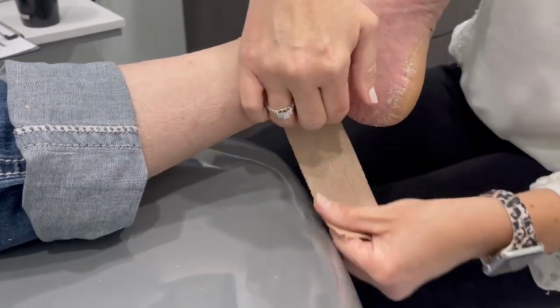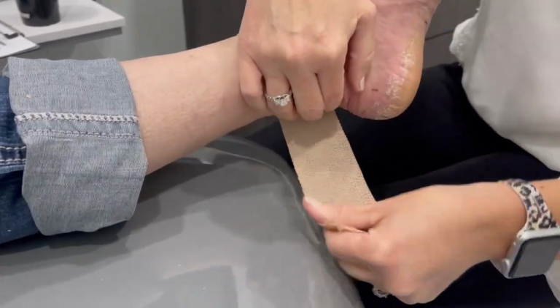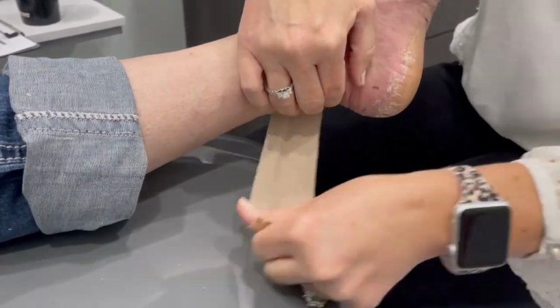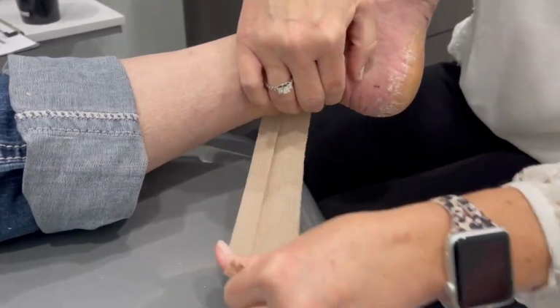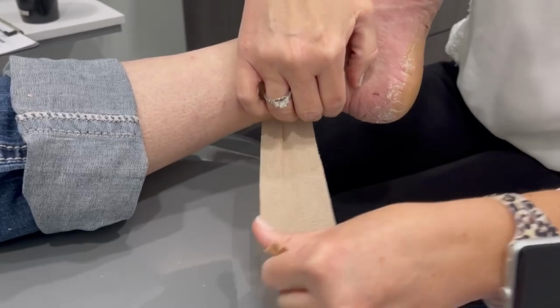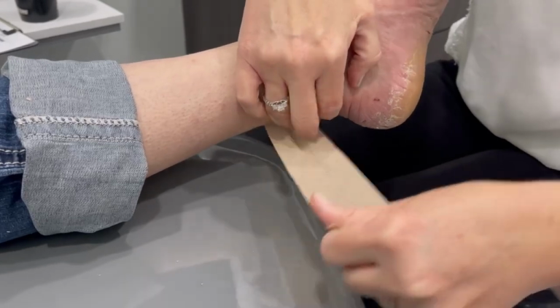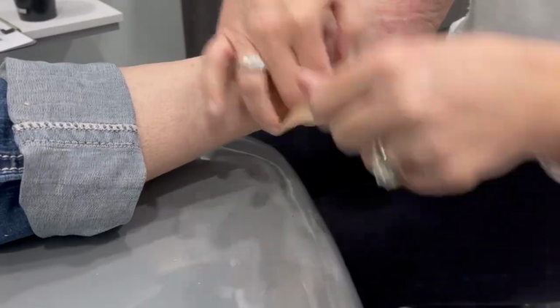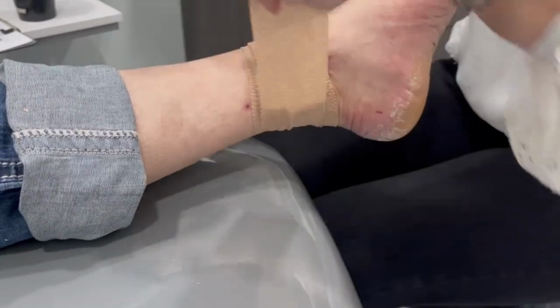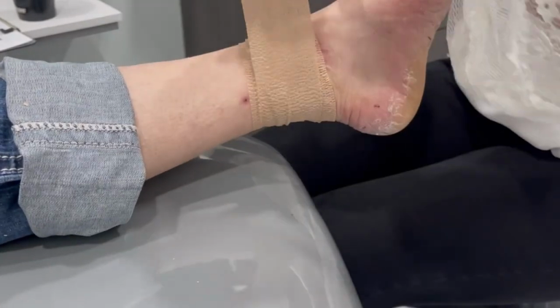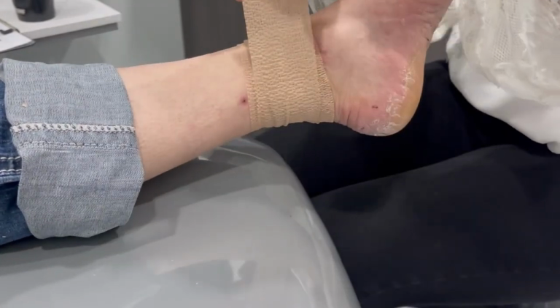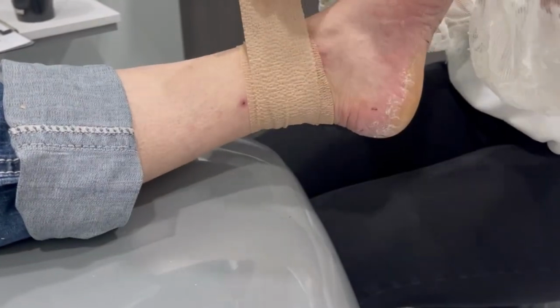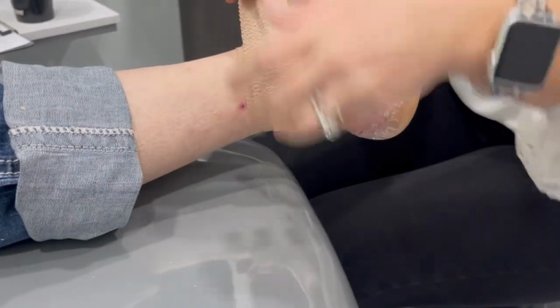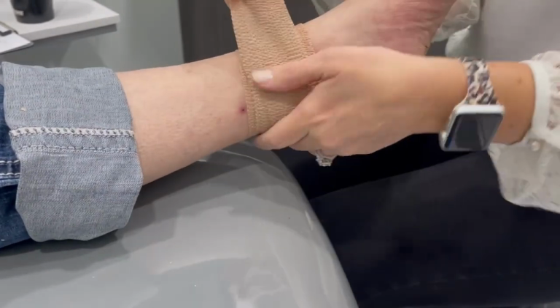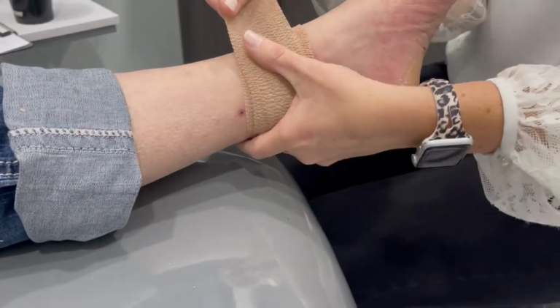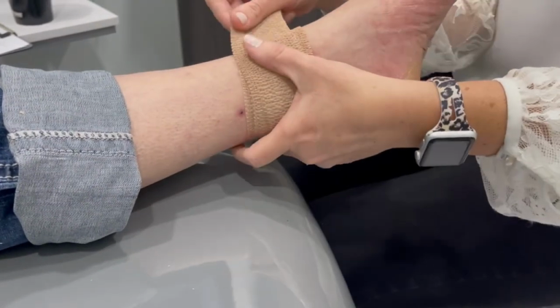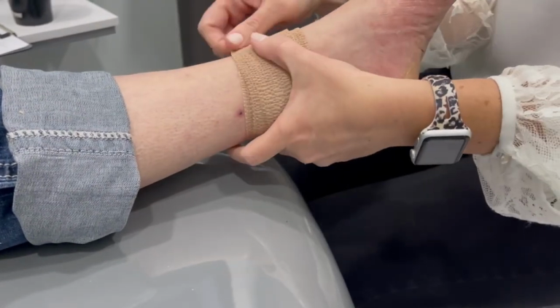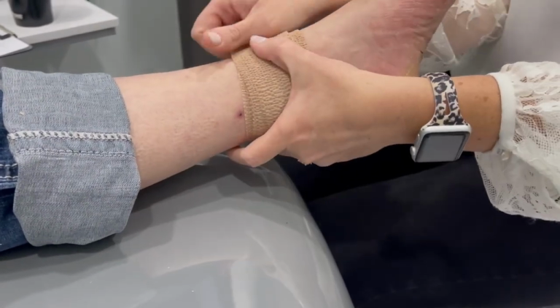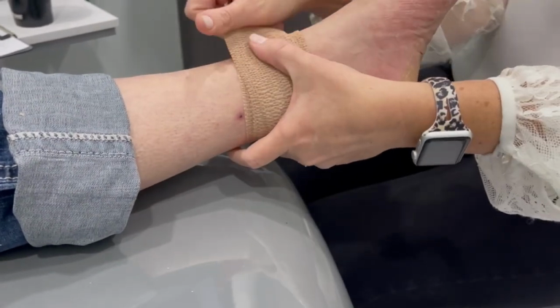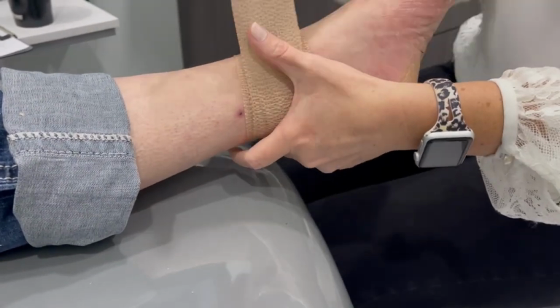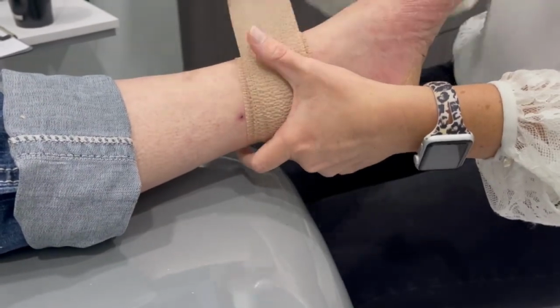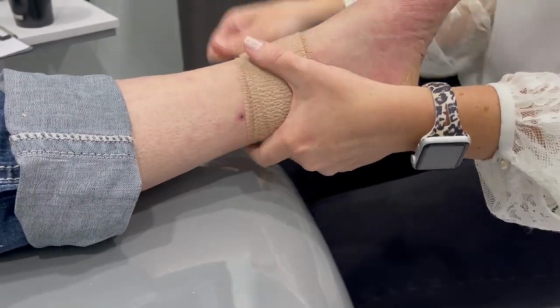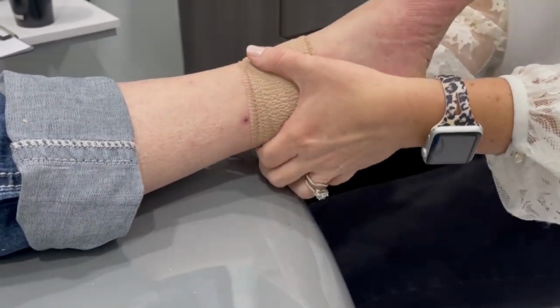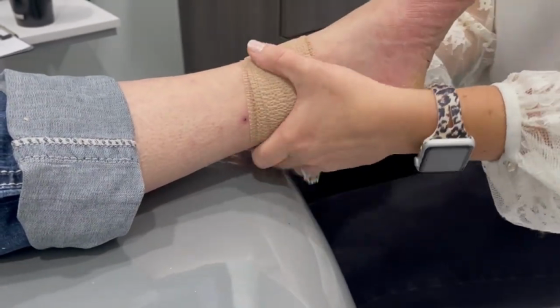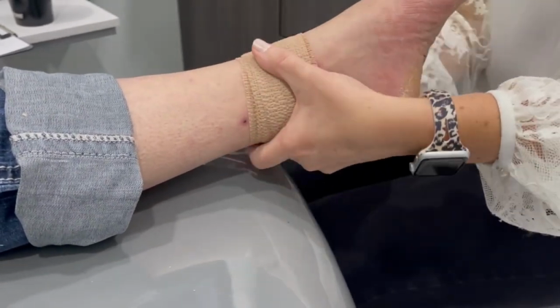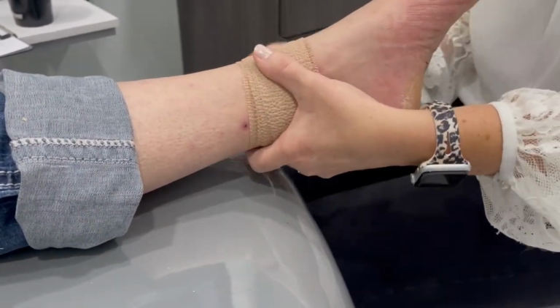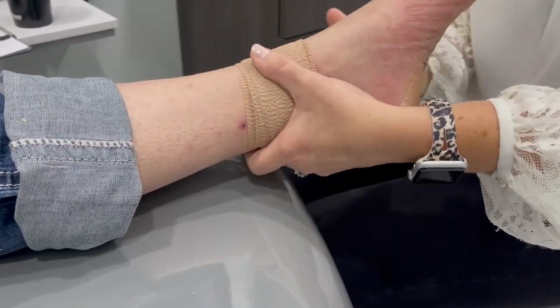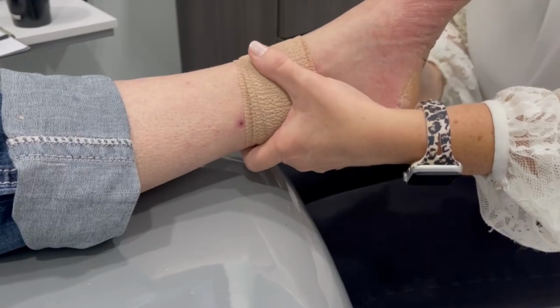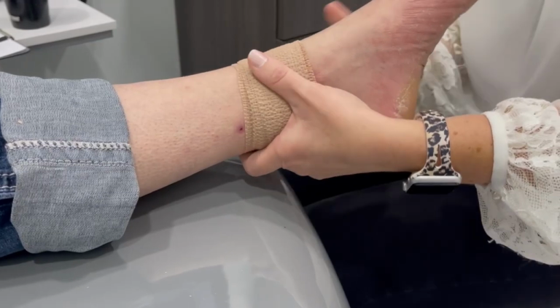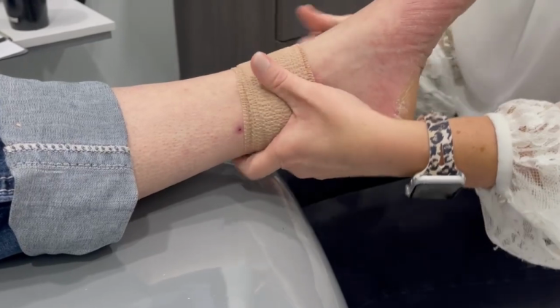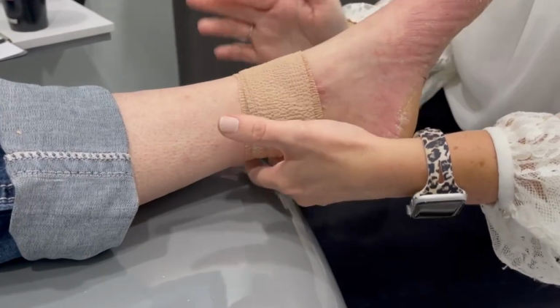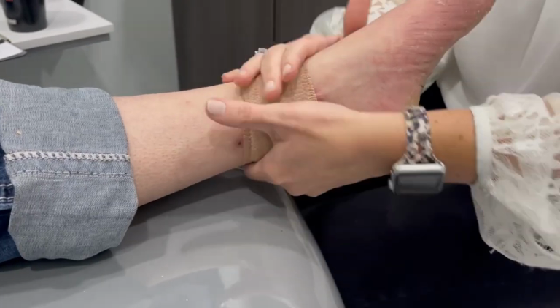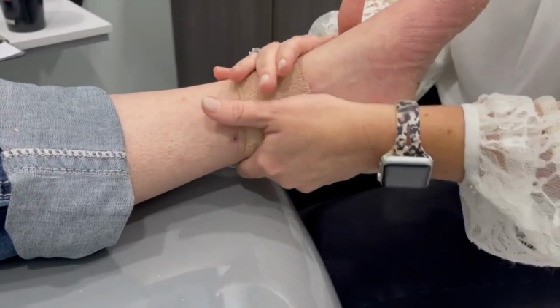And there we have it, folks — that is a punch biopsy. There's no reason to be scared. If you have something that is unusual on you, feel free to come in and let us evaluate it, and you'll know what to expect.